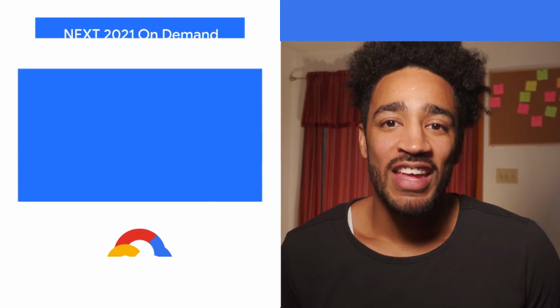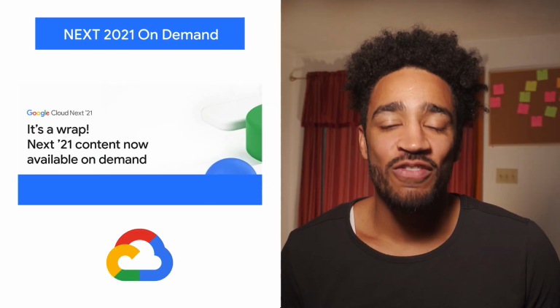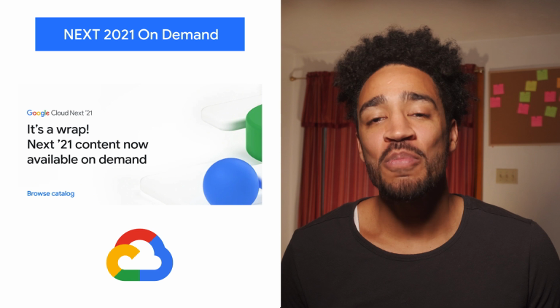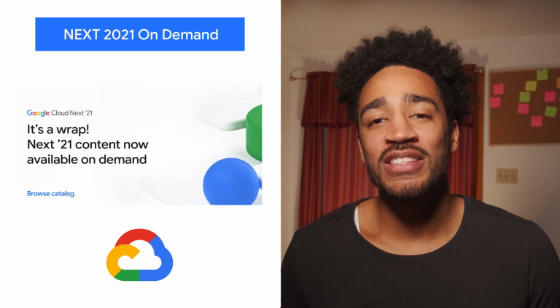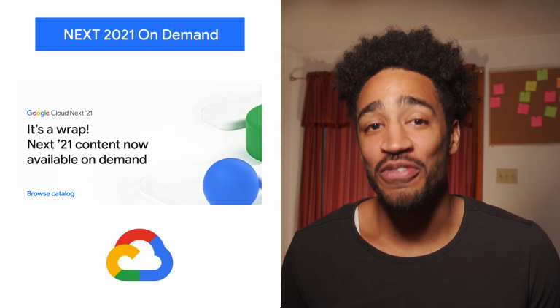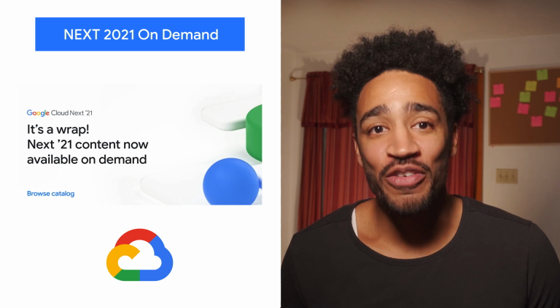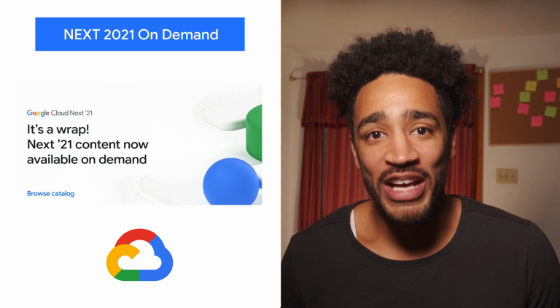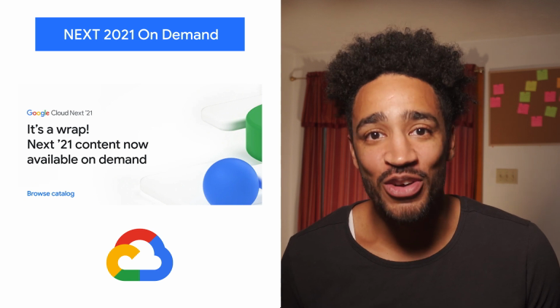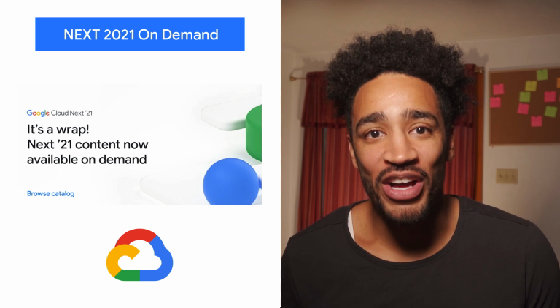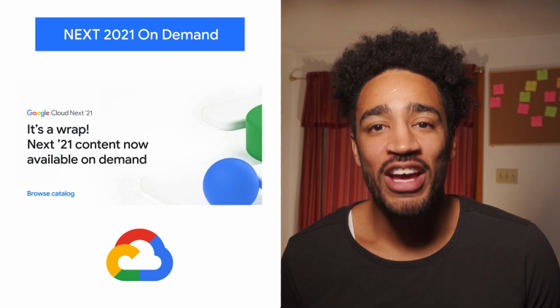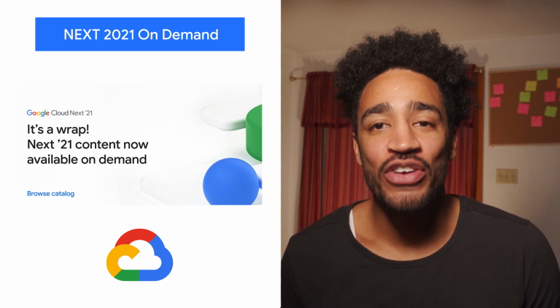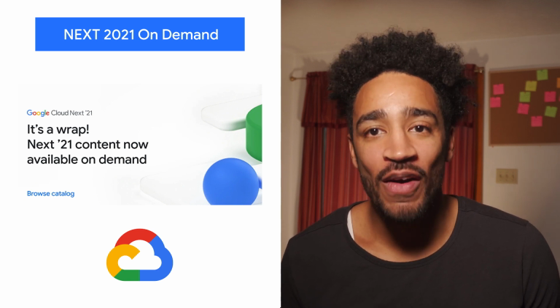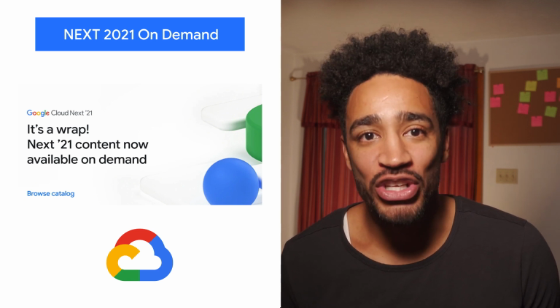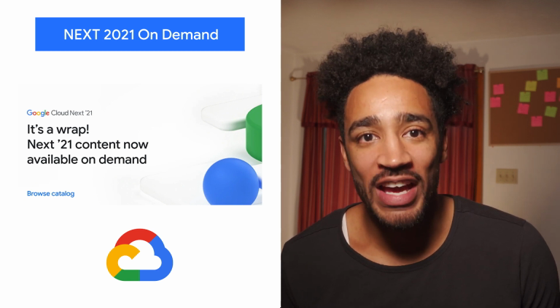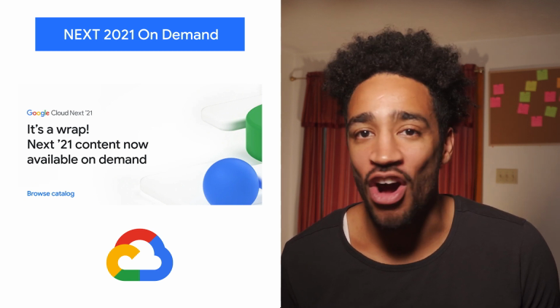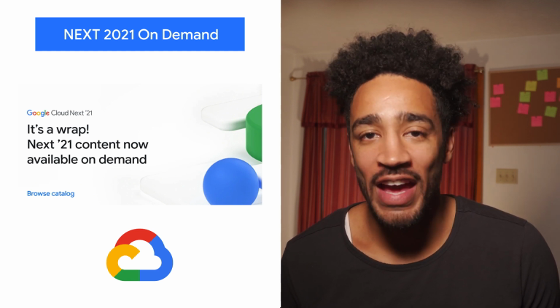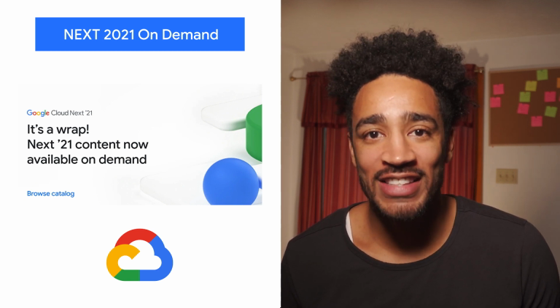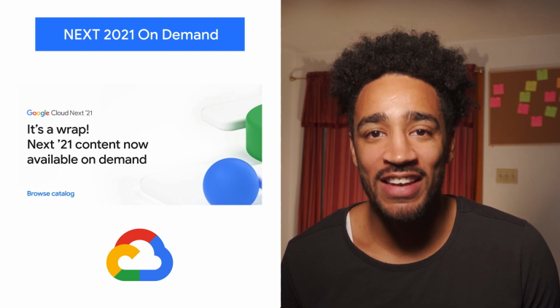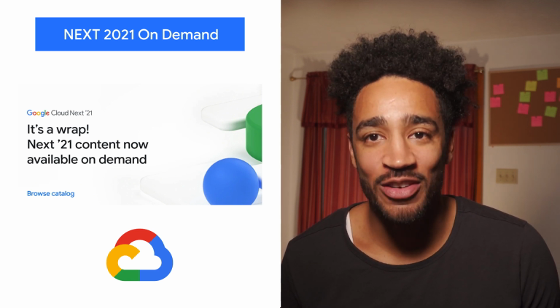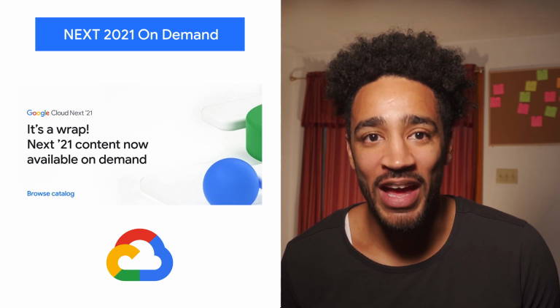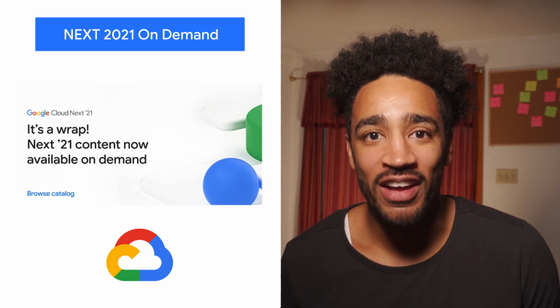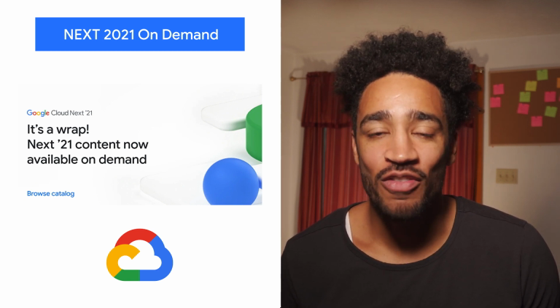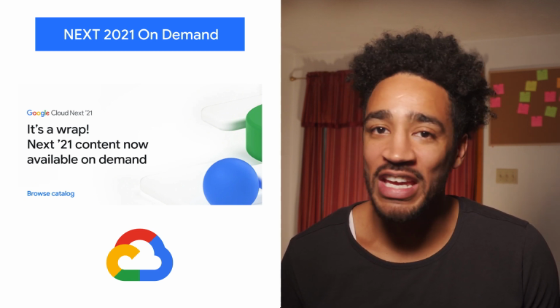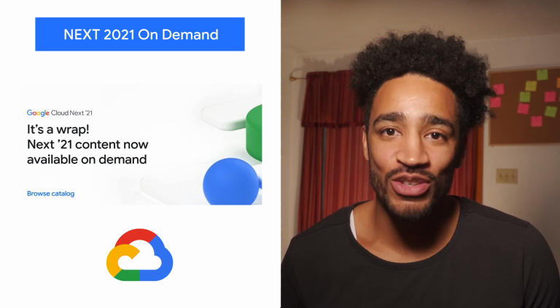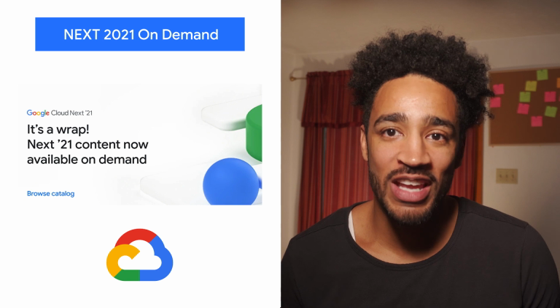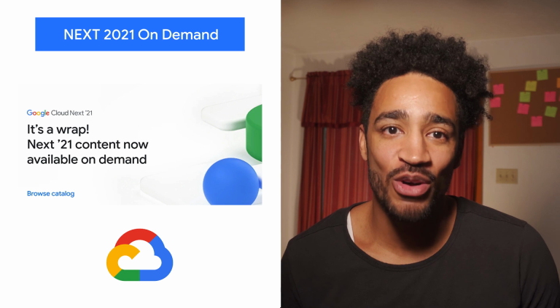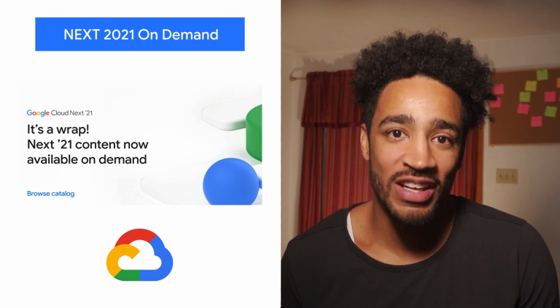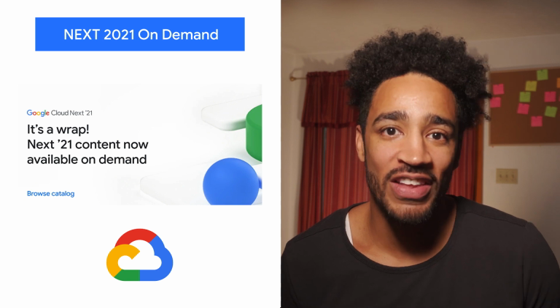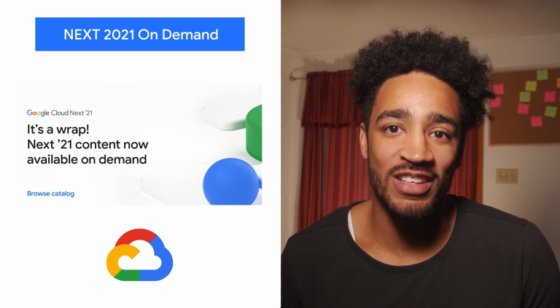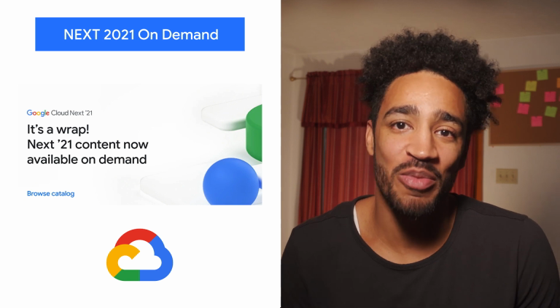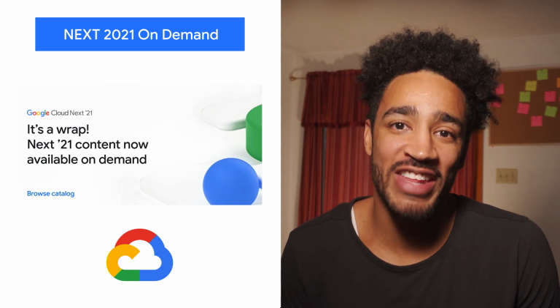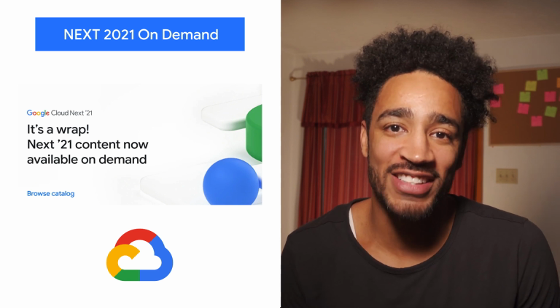If you missed the fun from Next21, you're now able to check out all that content on-demand. From keynotes to demos, click on the link to be a part of the action.